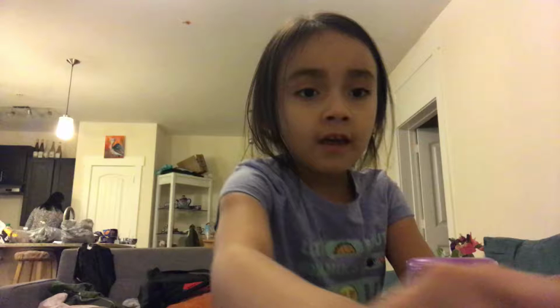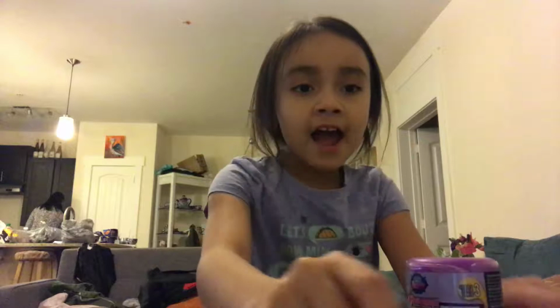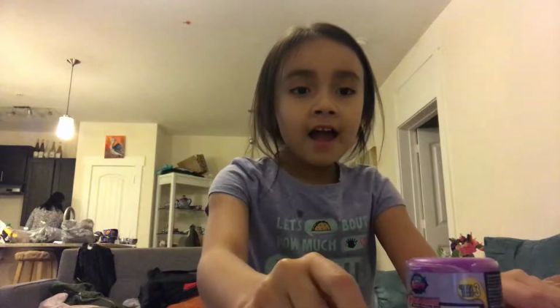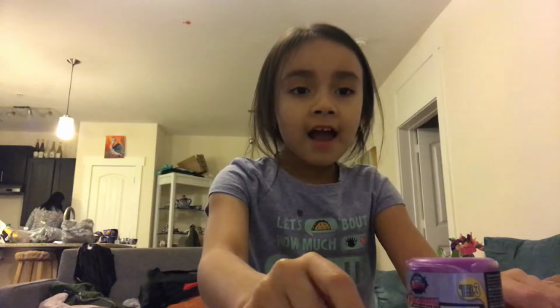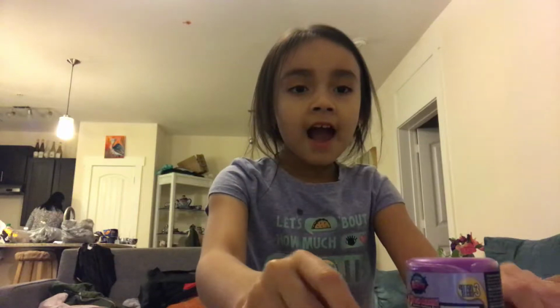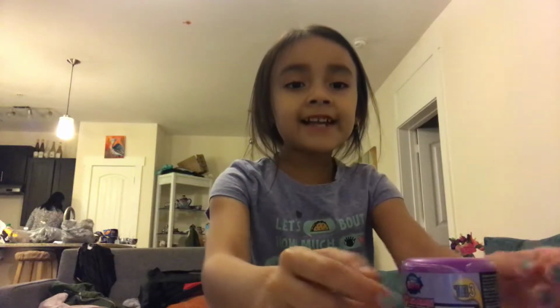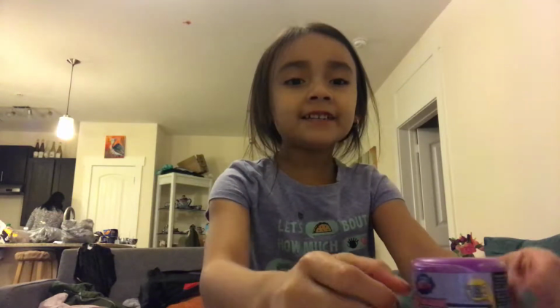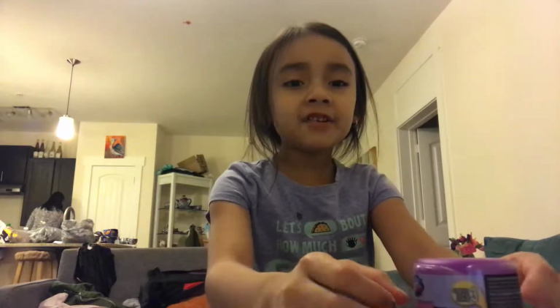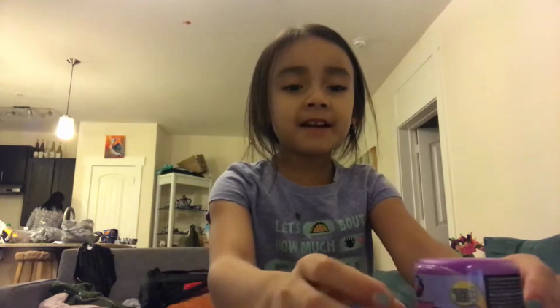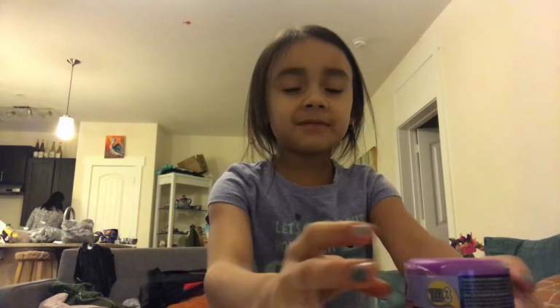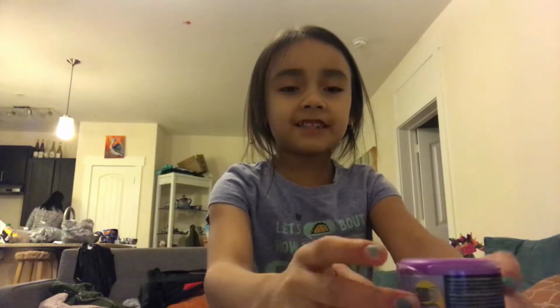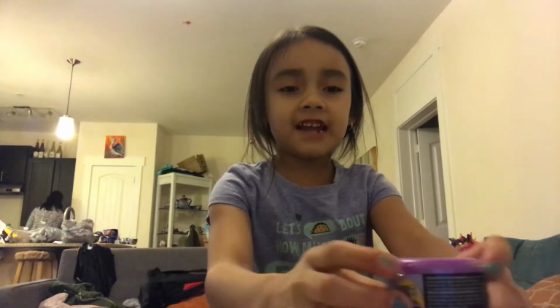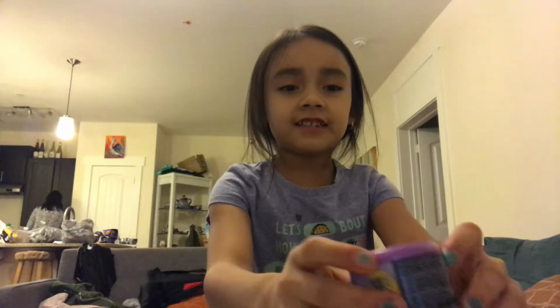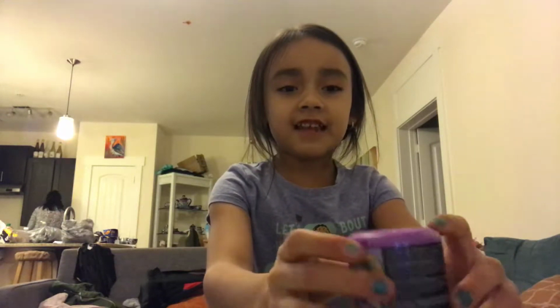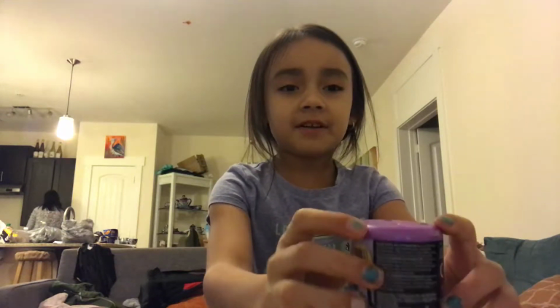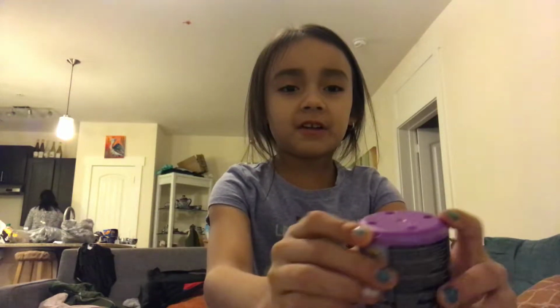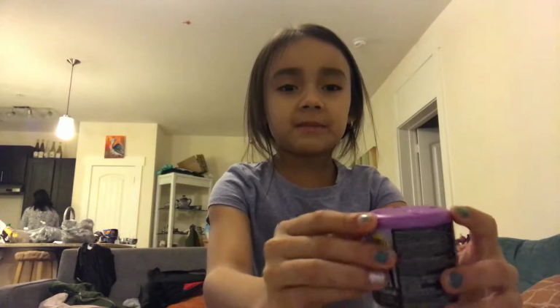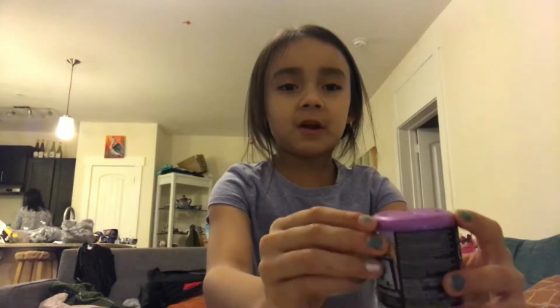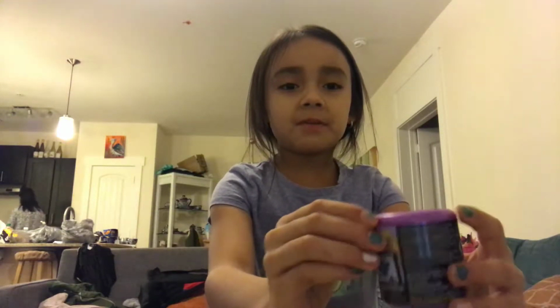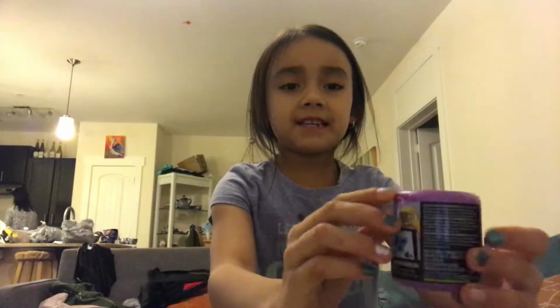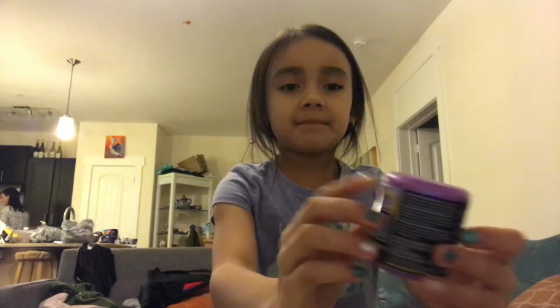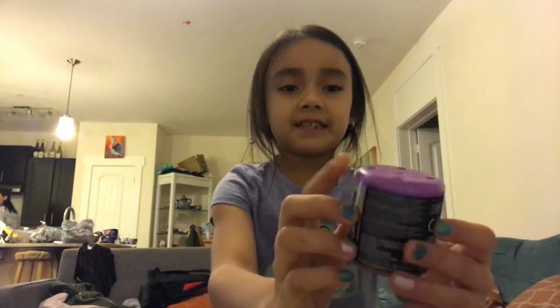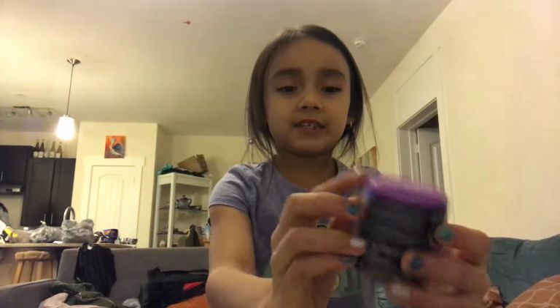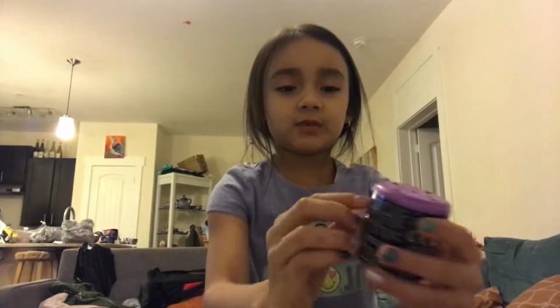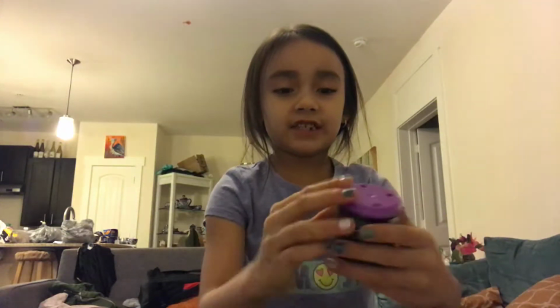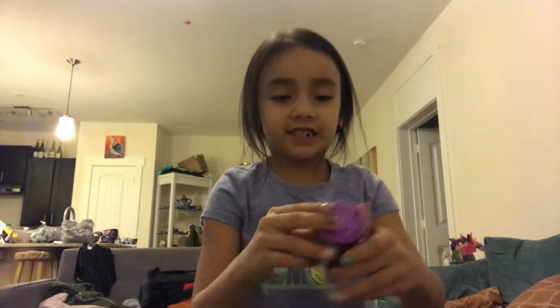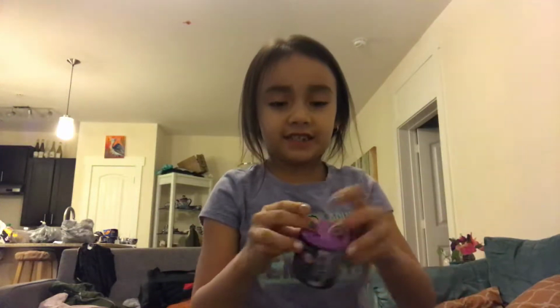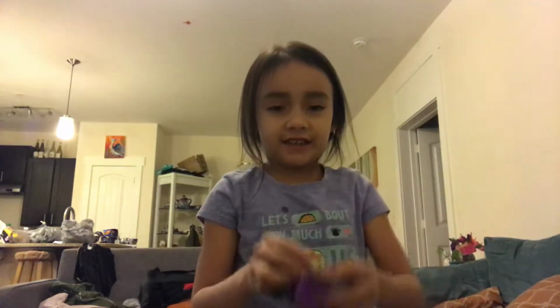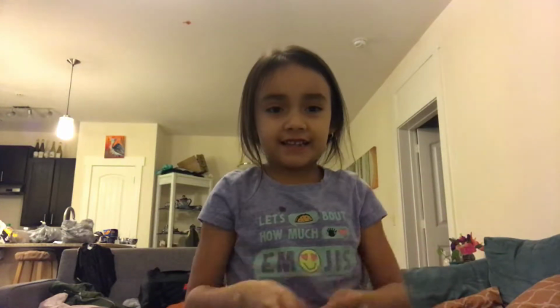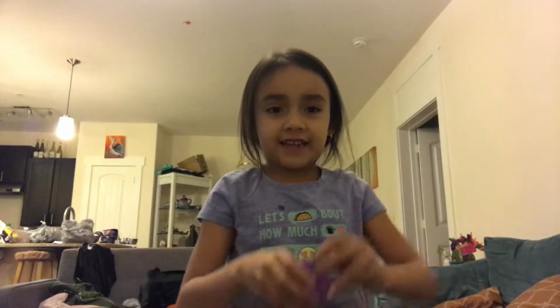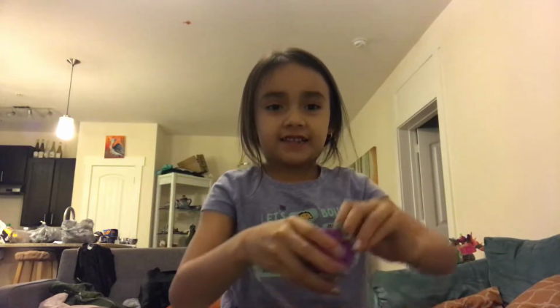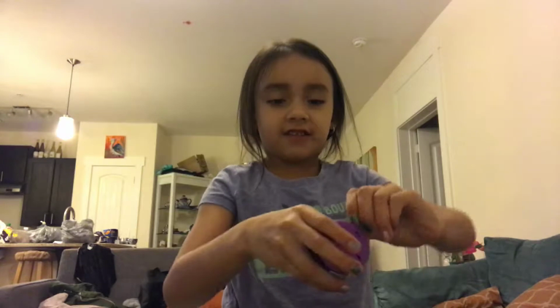Hi guys, welcome back to my channel. Today we are going to be opening up these squishies. Let's get started.